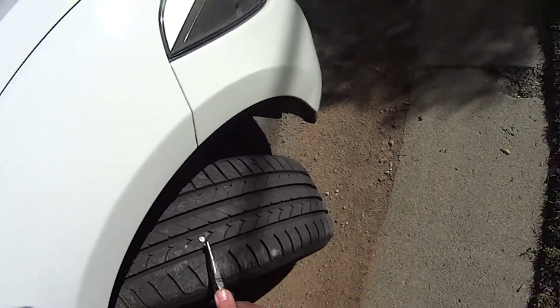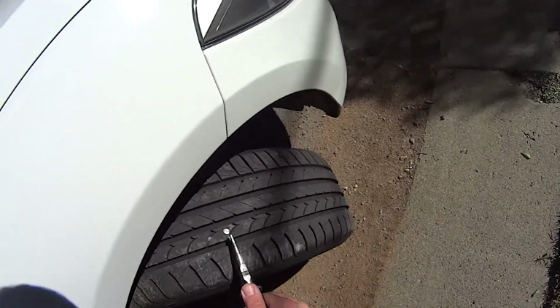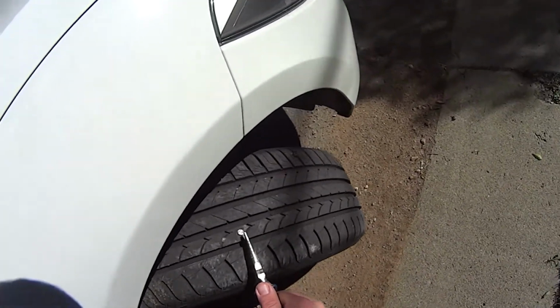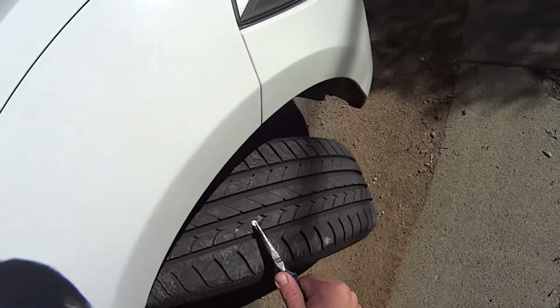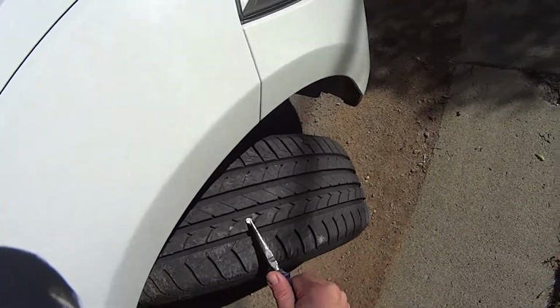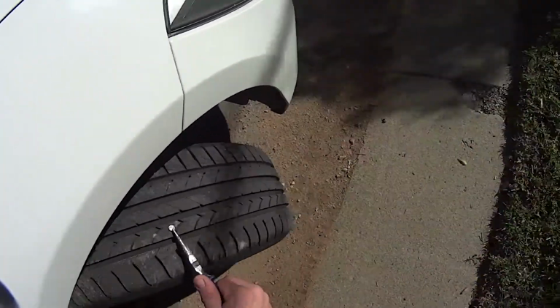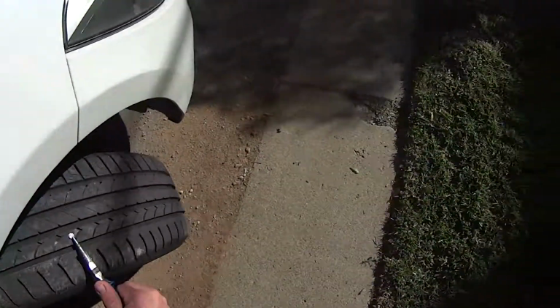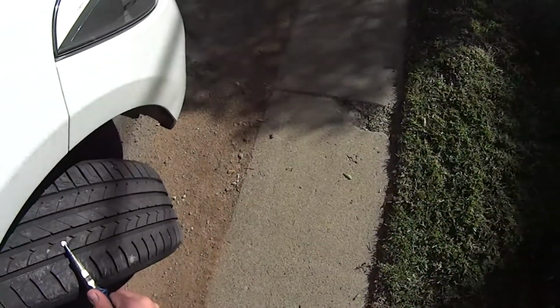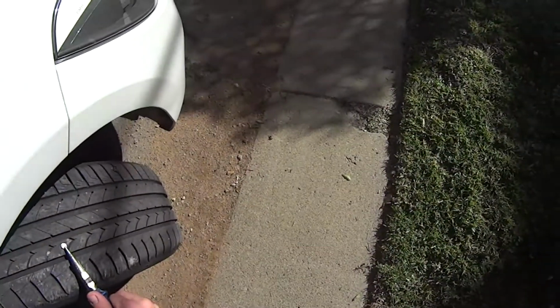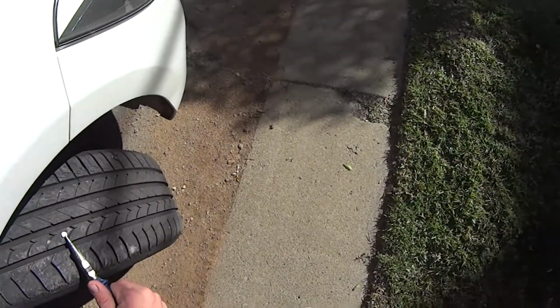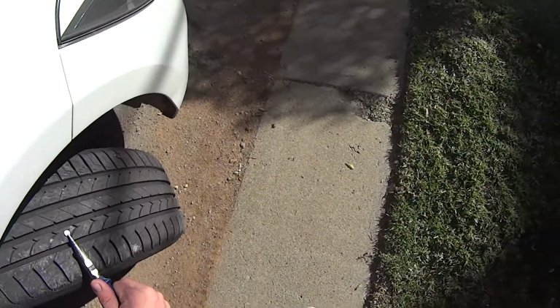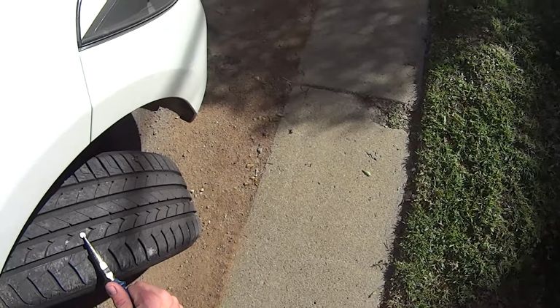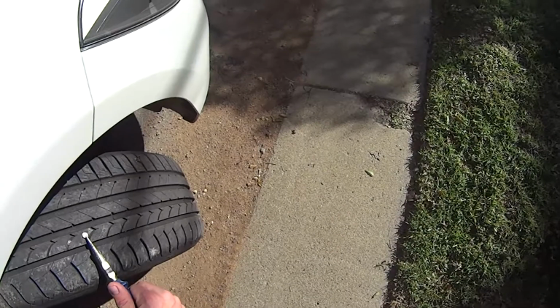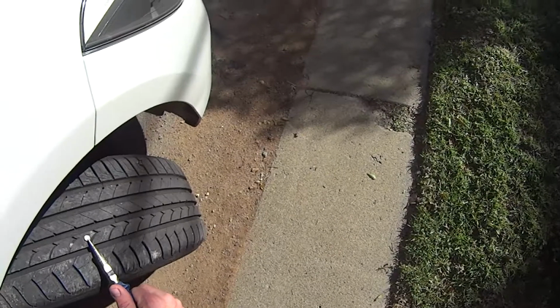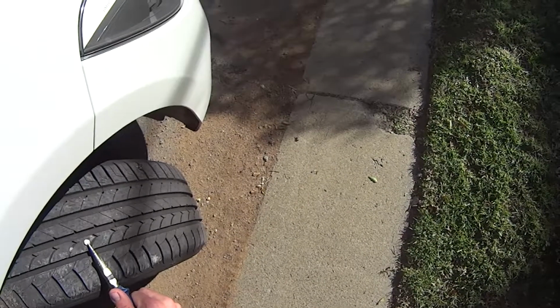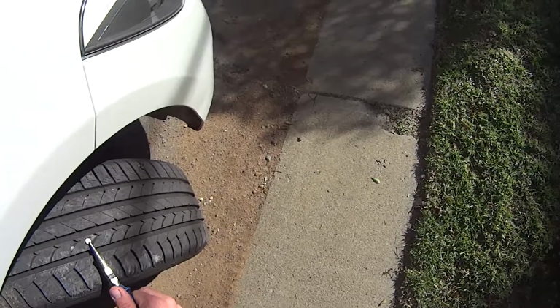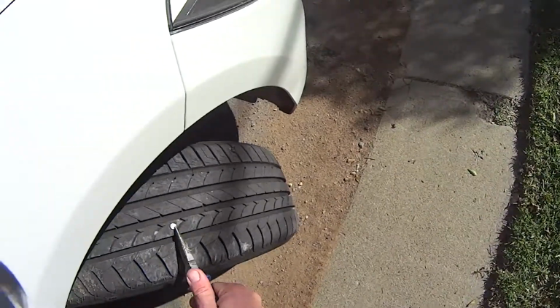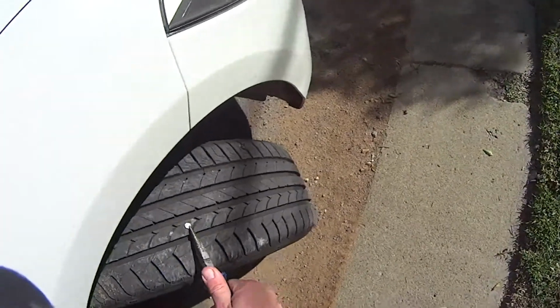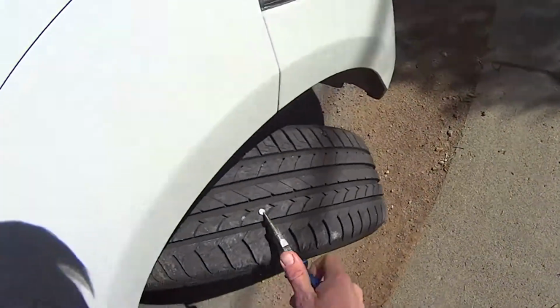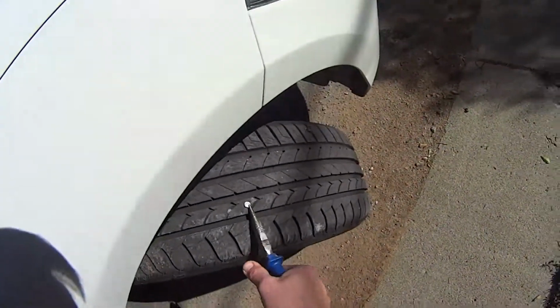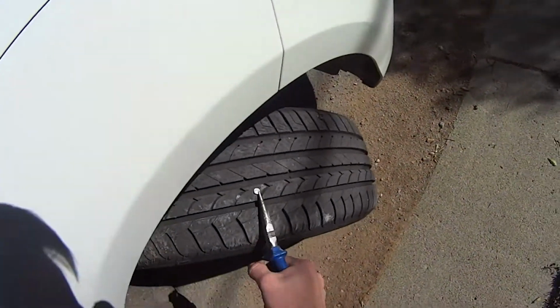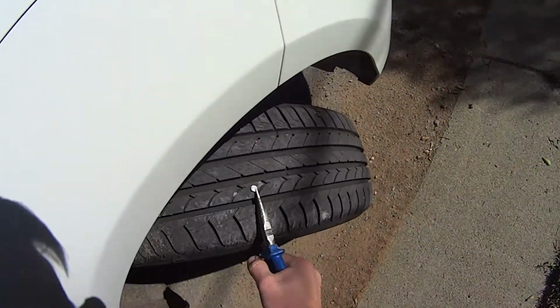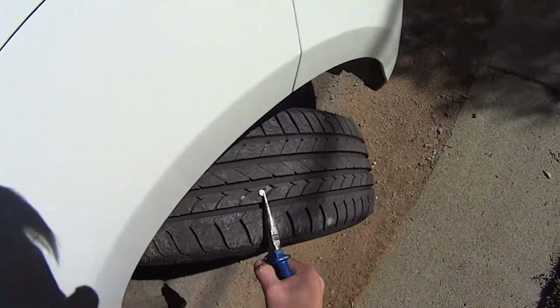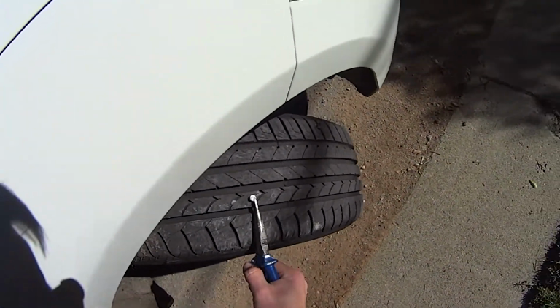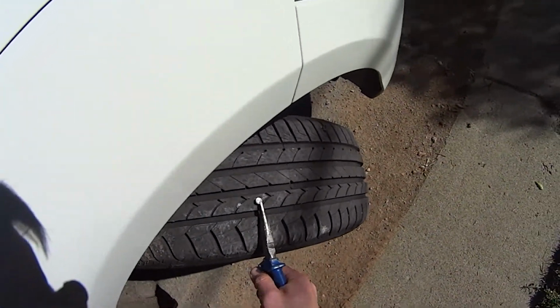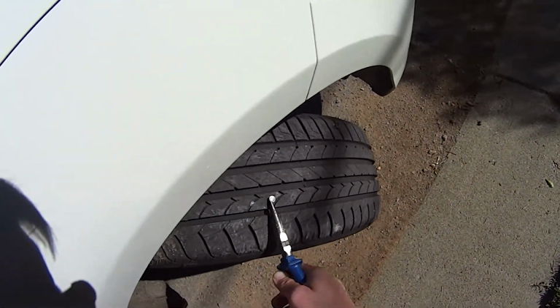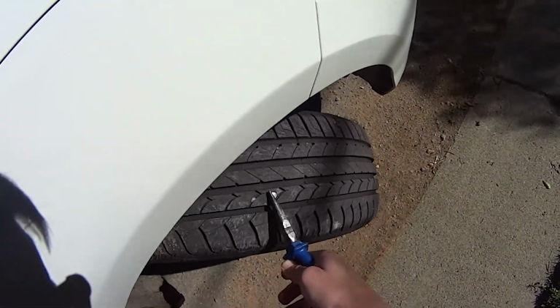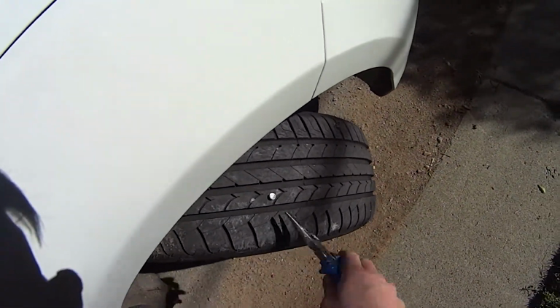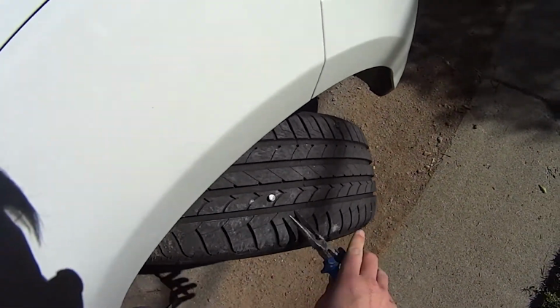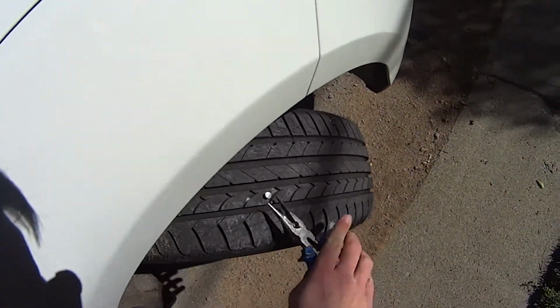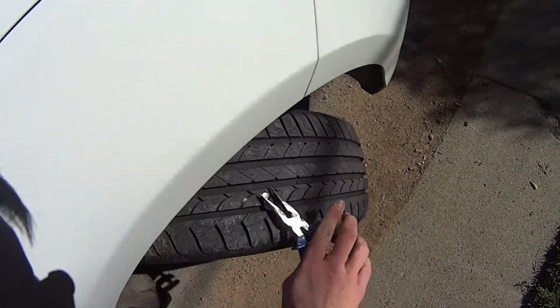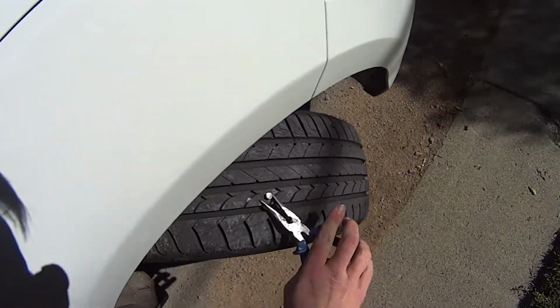Some sealant should come out now, but you'll hear the hissing from the tire. And then I'll stop again and show you that it has been sealed.